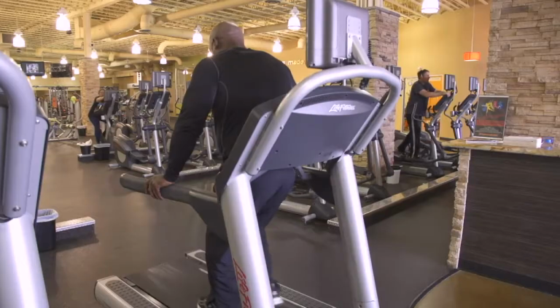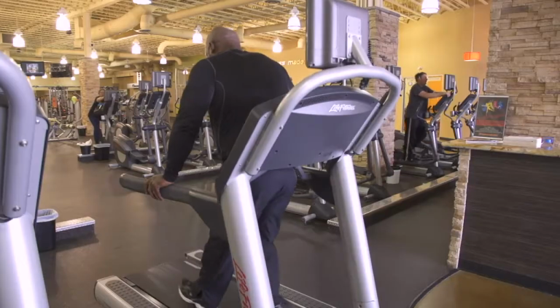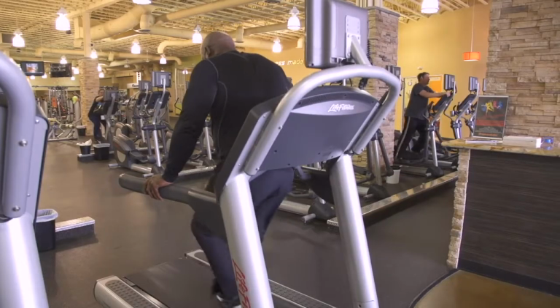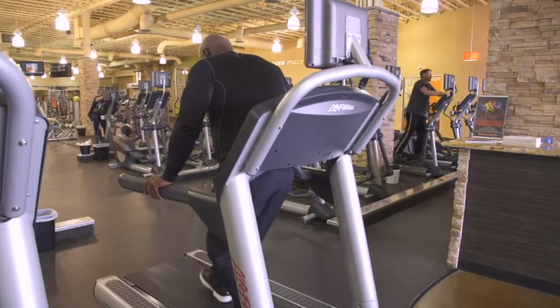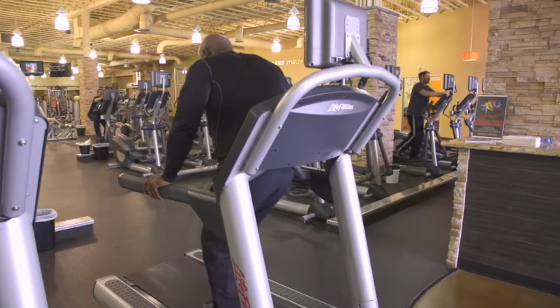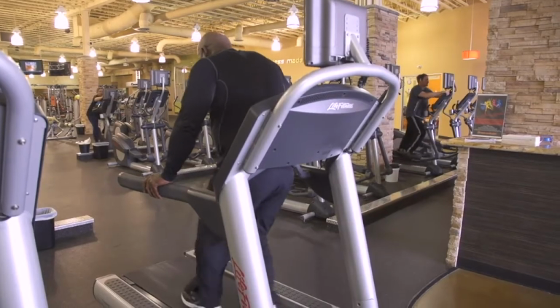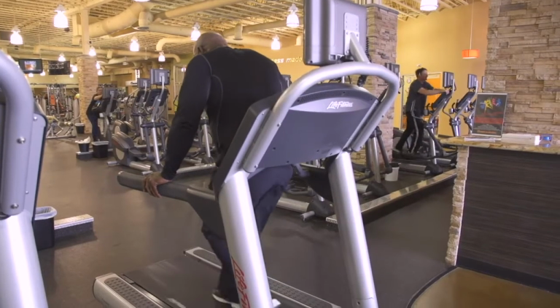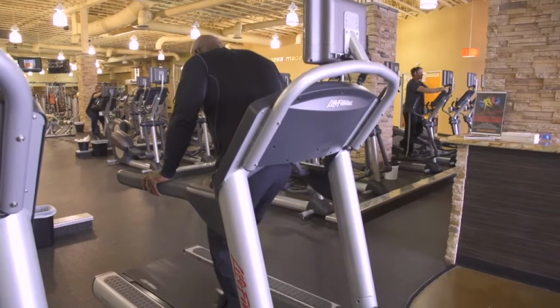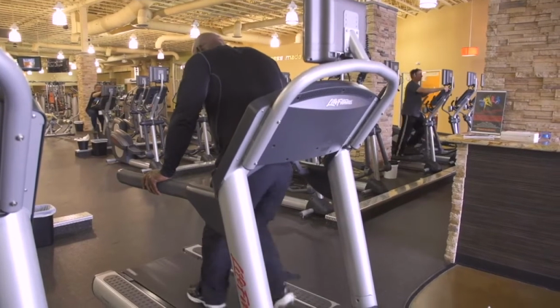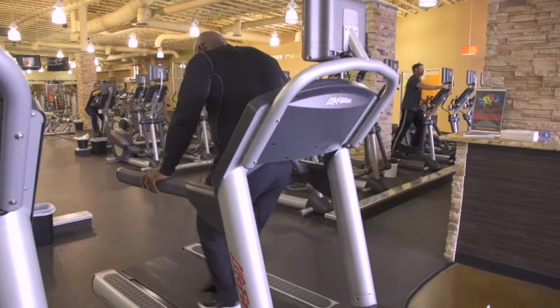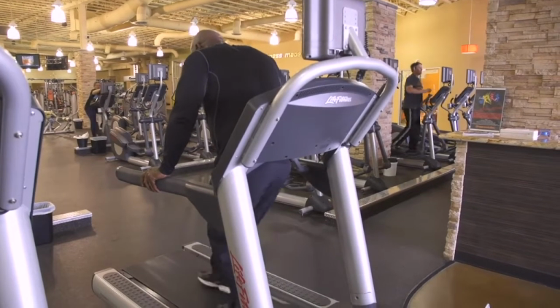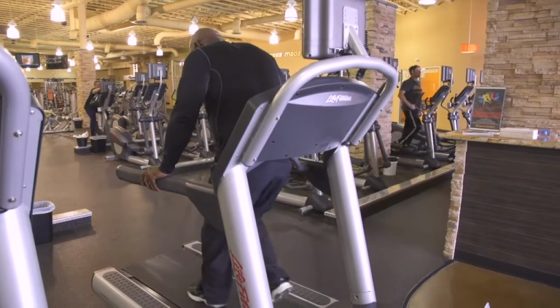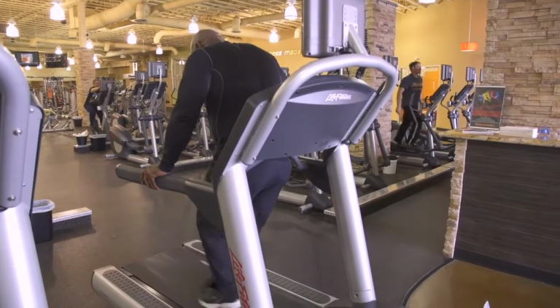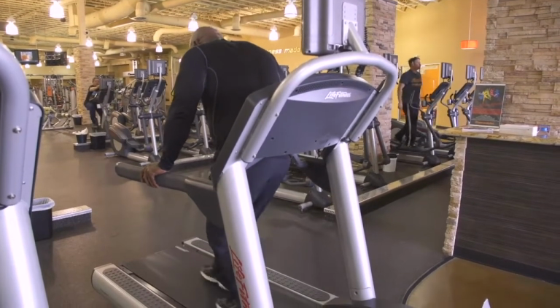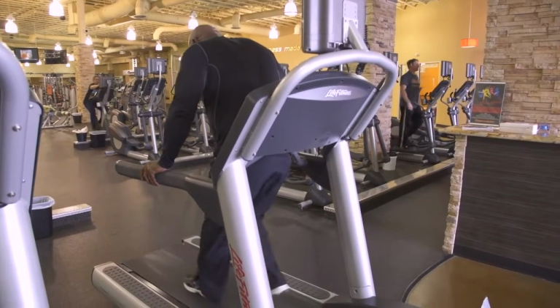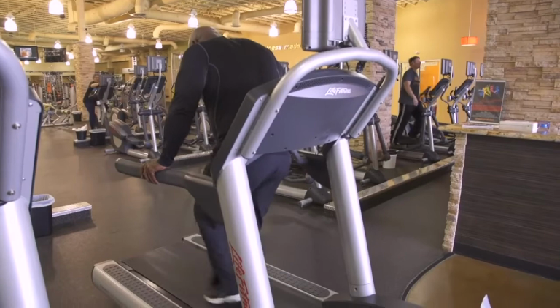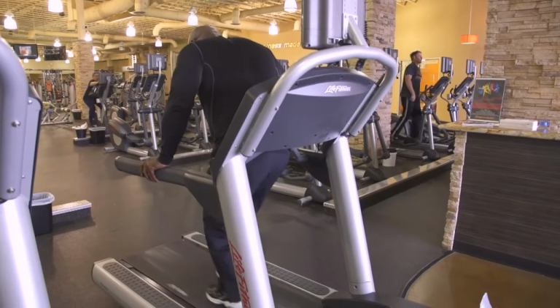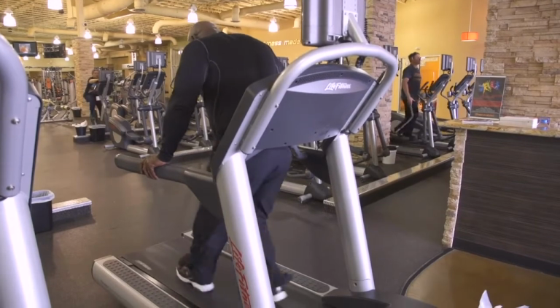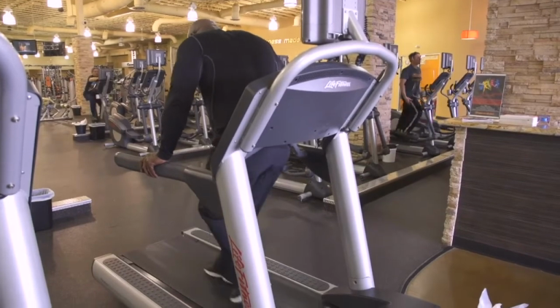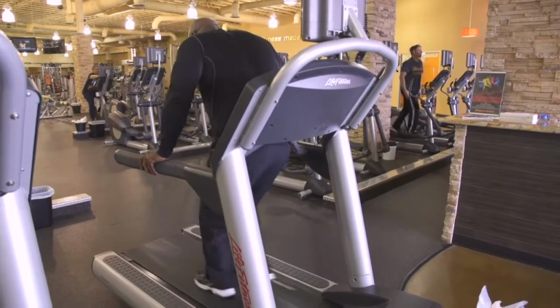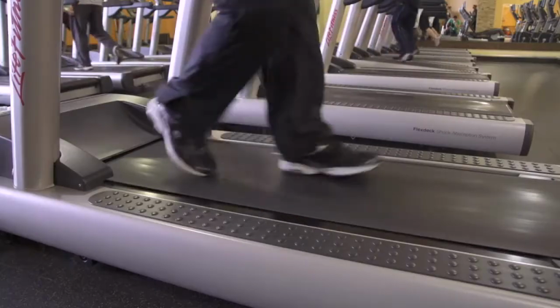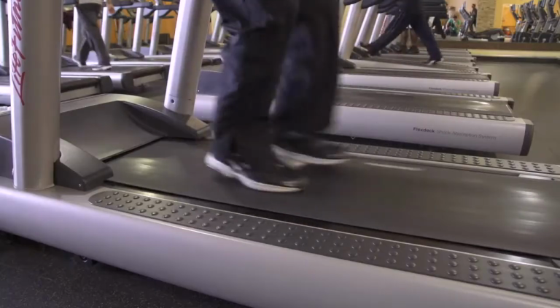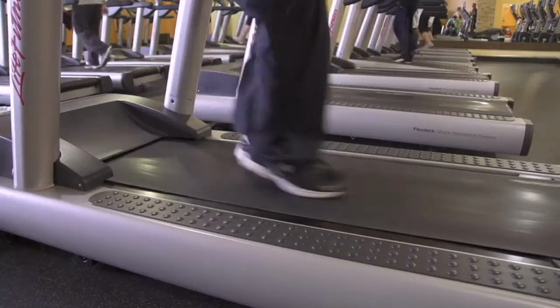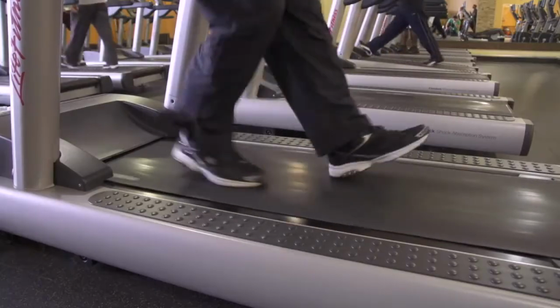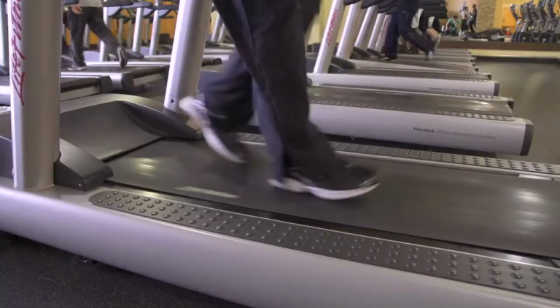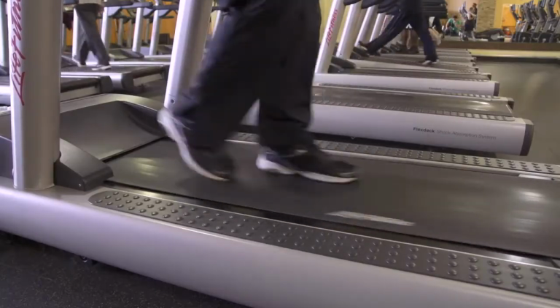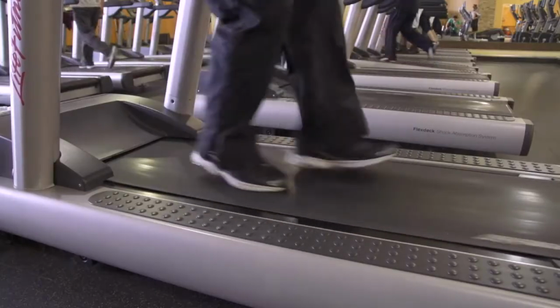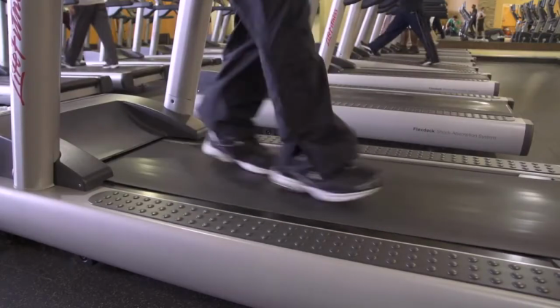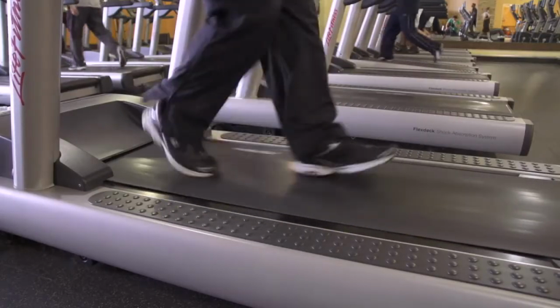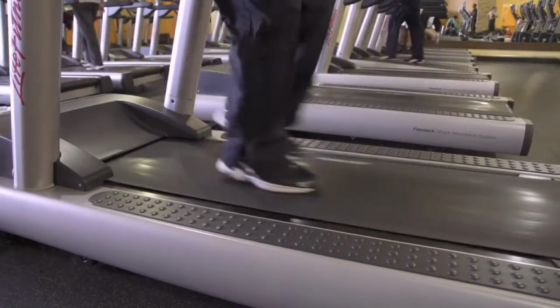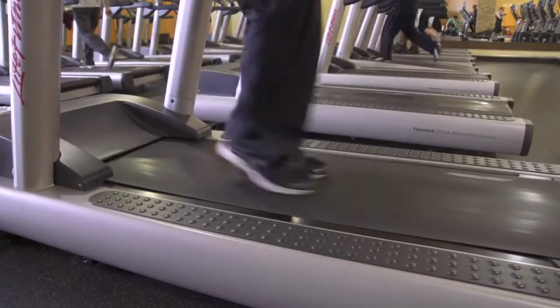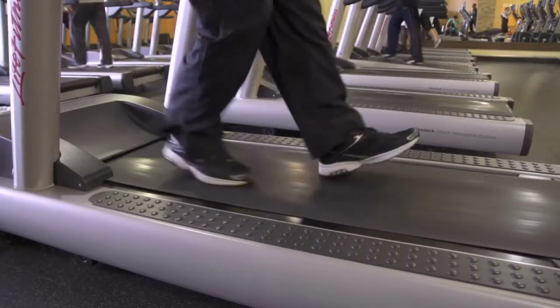The next thing you're going to do is turn around and run backwards on the treadmill. Now this is really going to put a lot of pressure on your thigh muscles, but it's worth it.